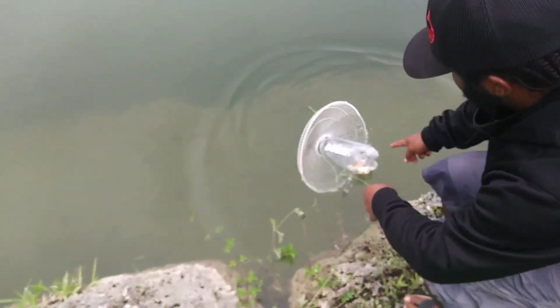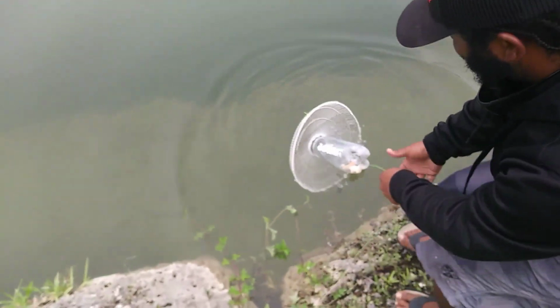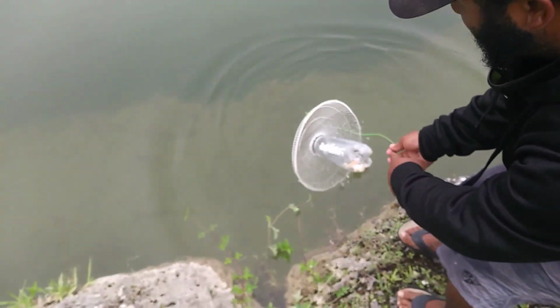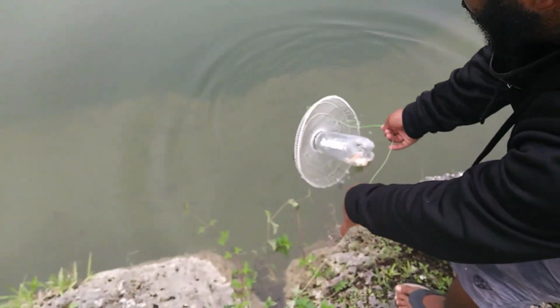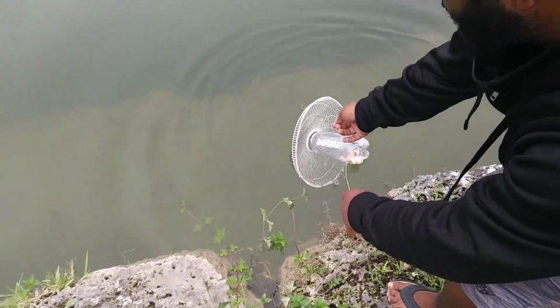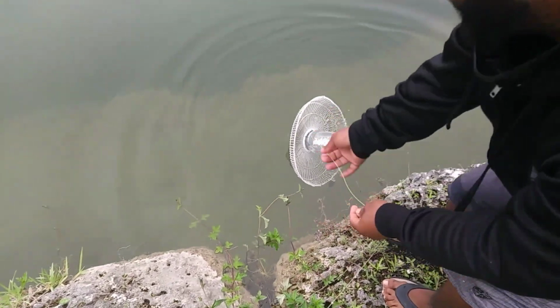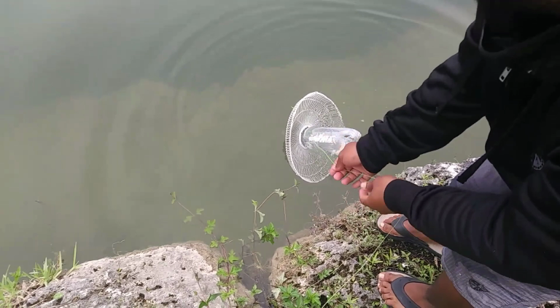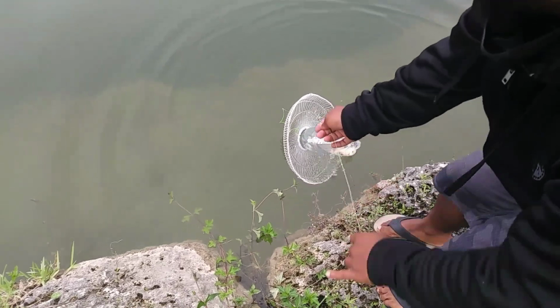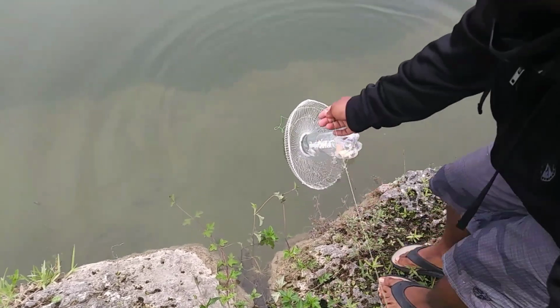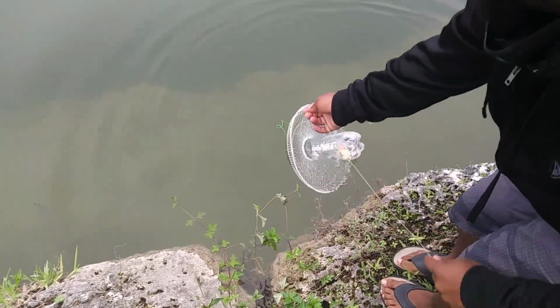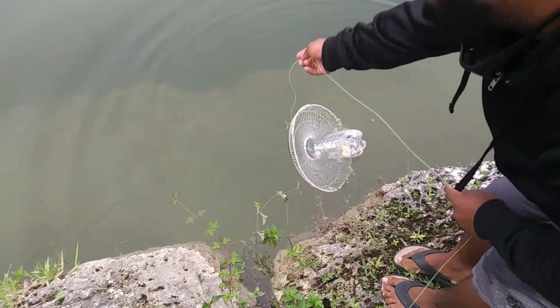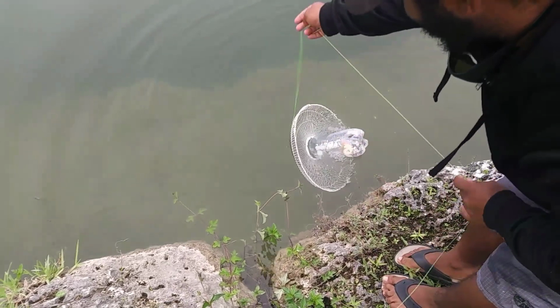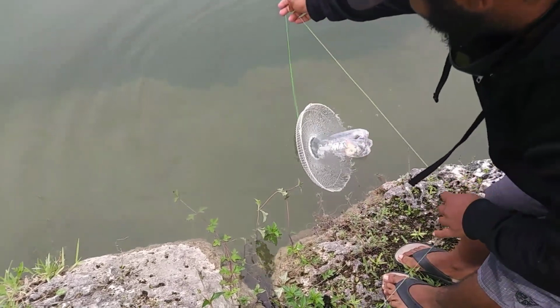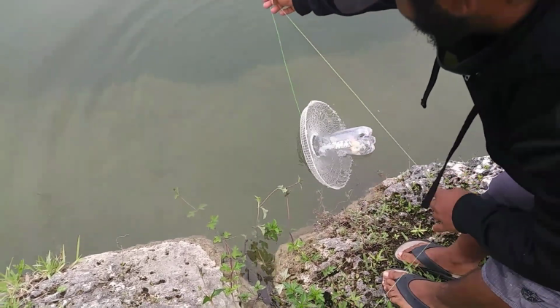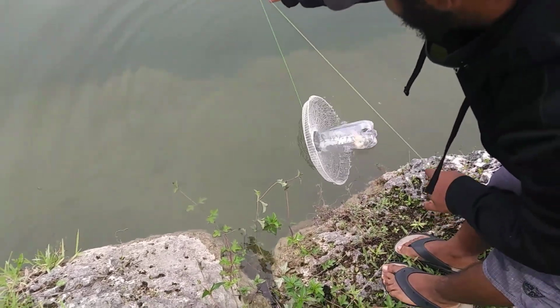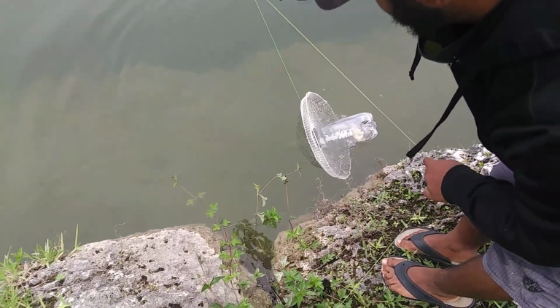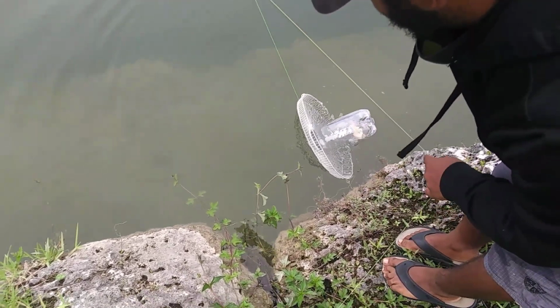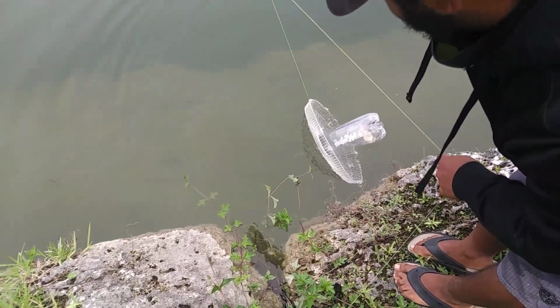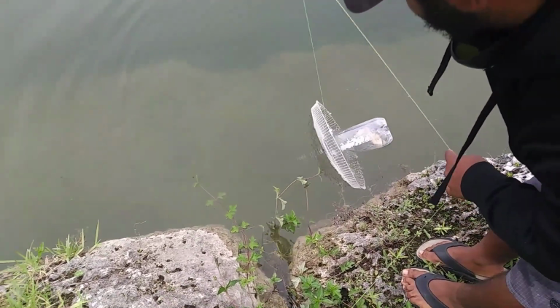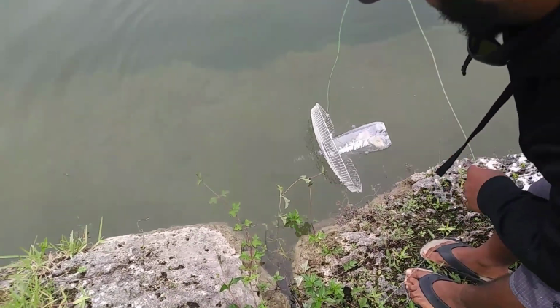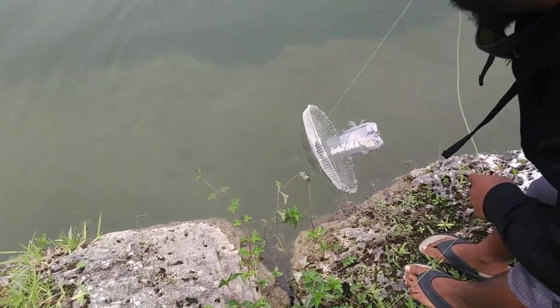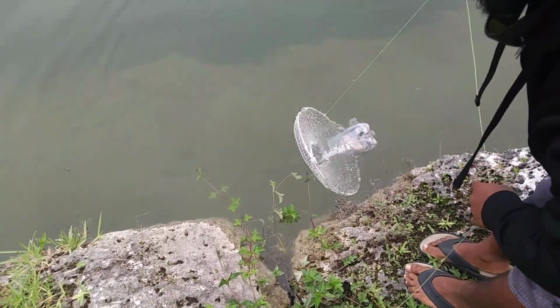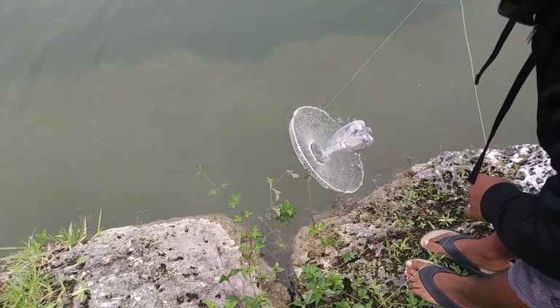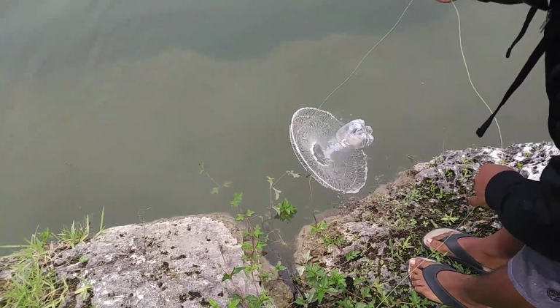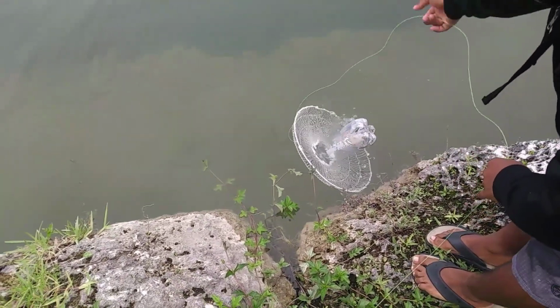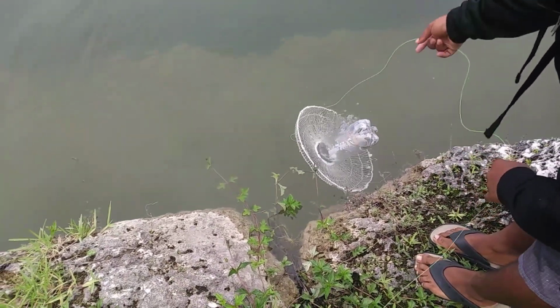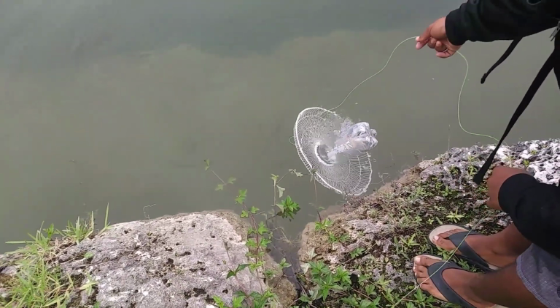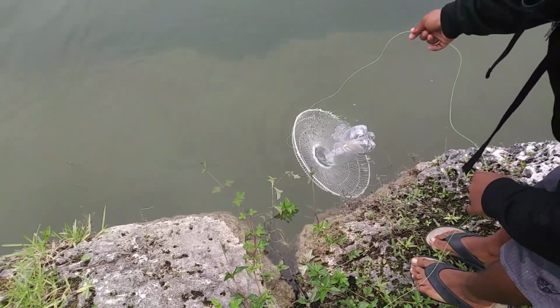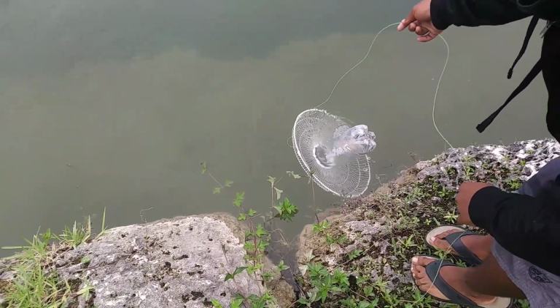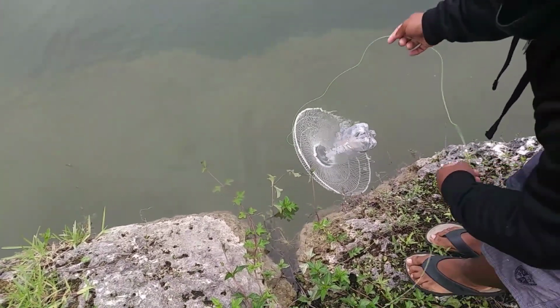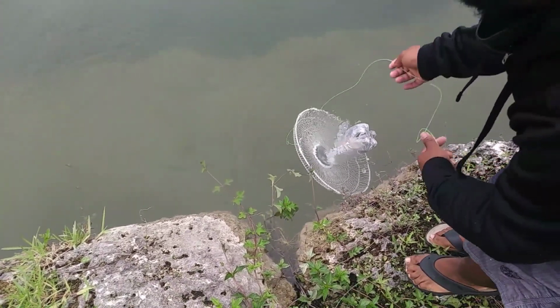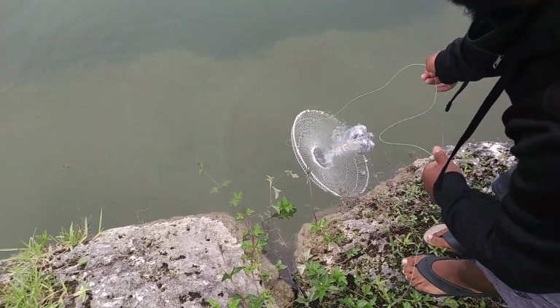Slowly — look at all the fish coming! Slowly but surely they're coming. The trap is sinking down.